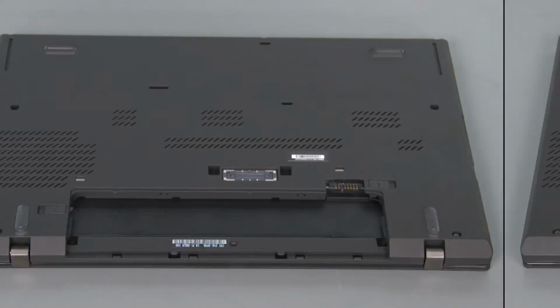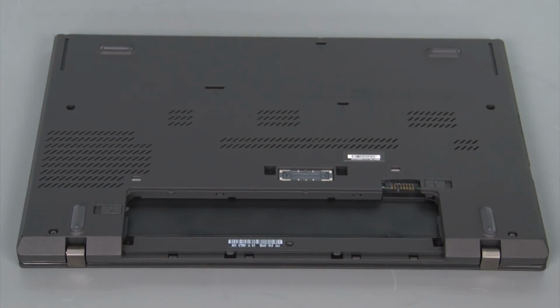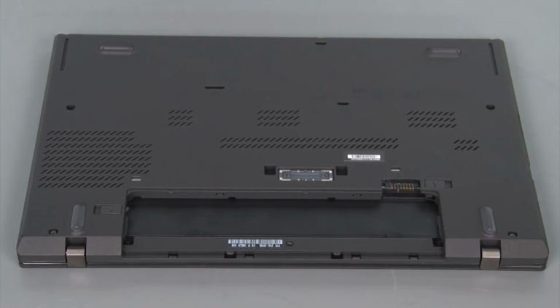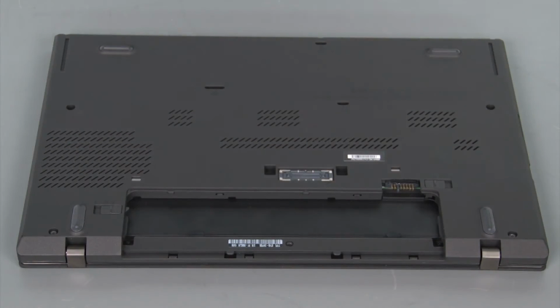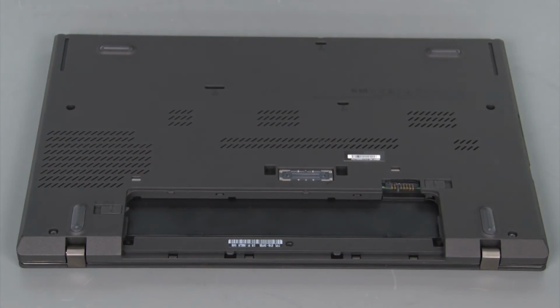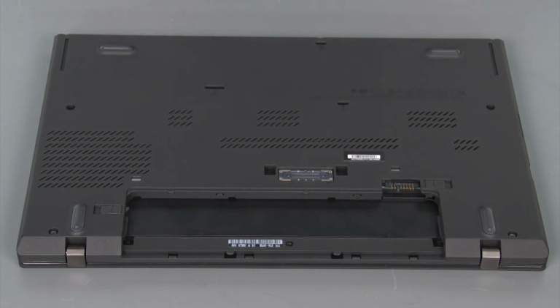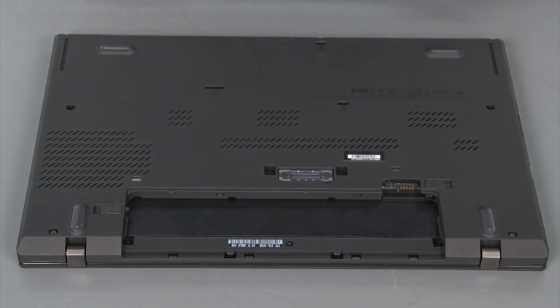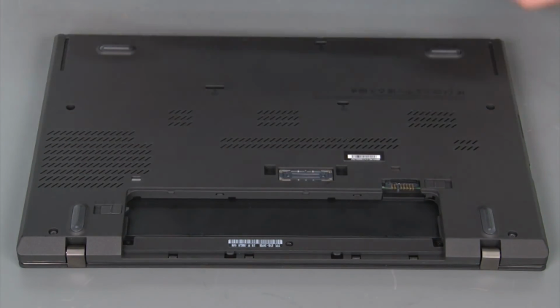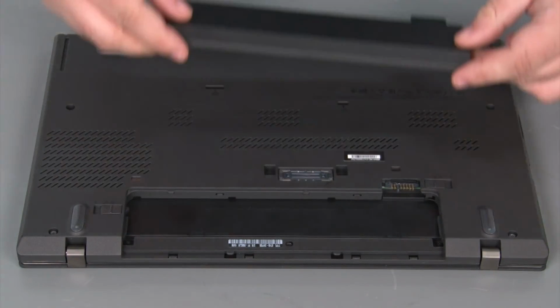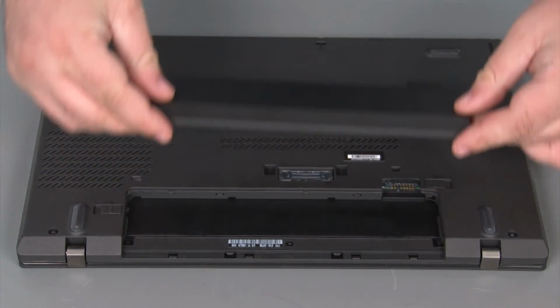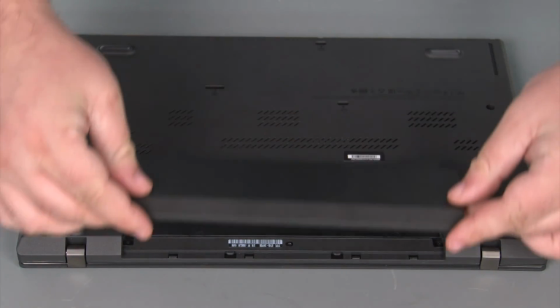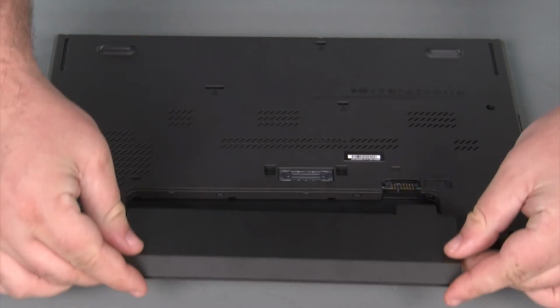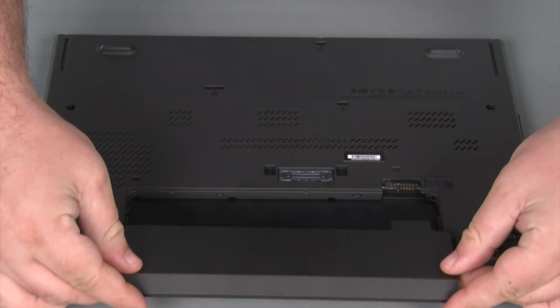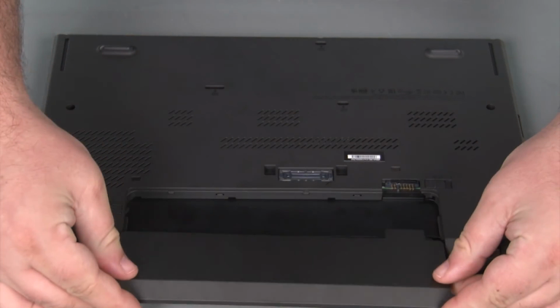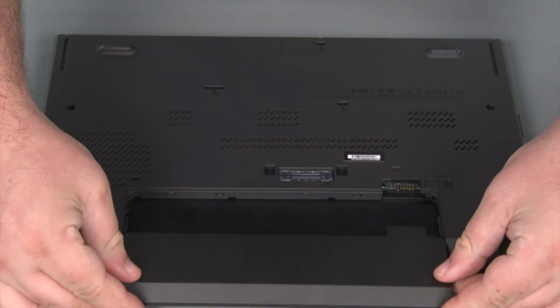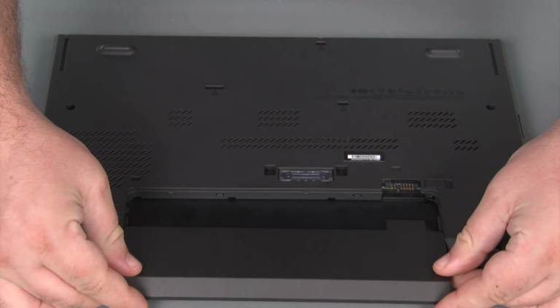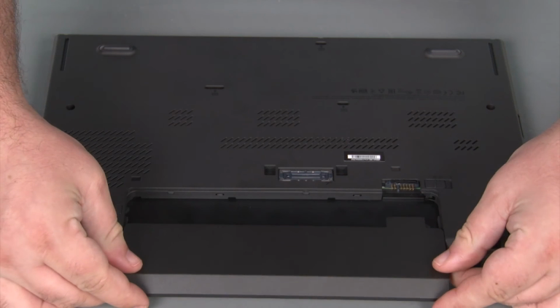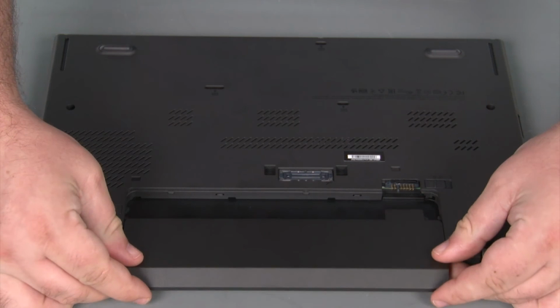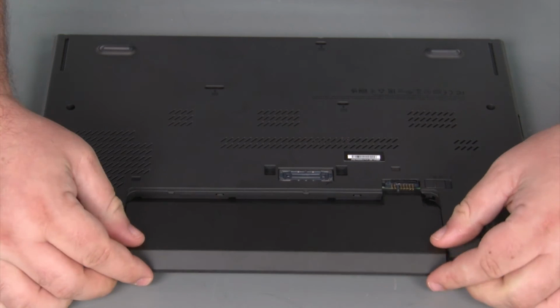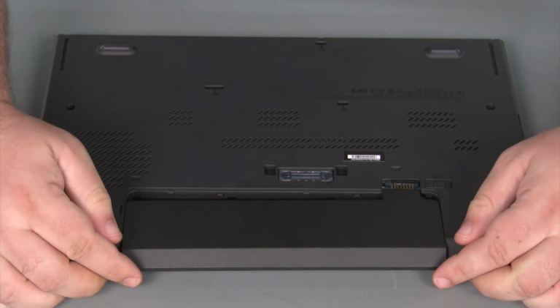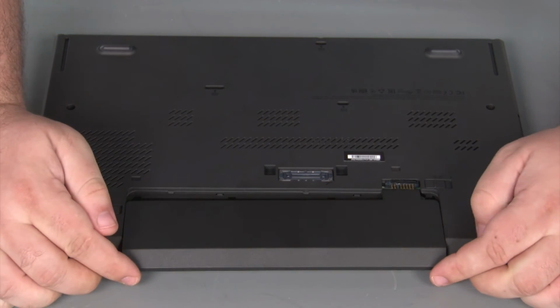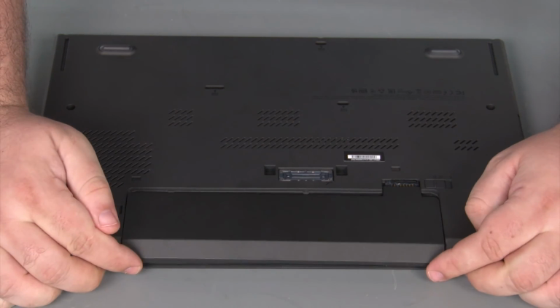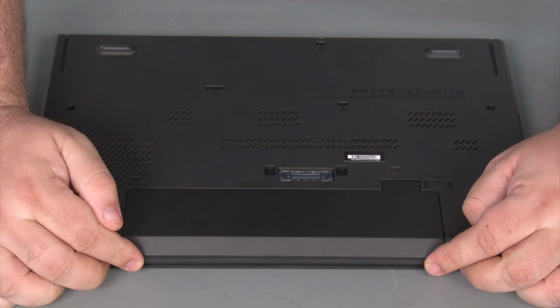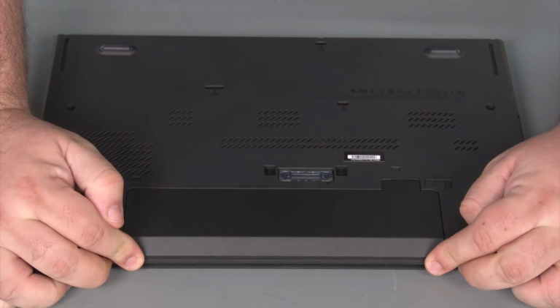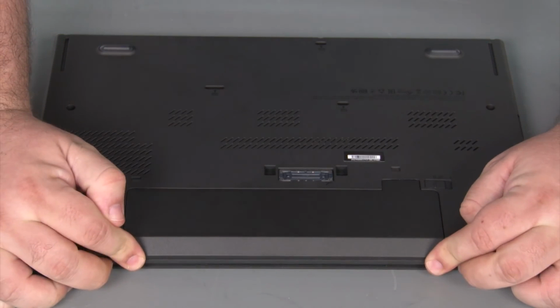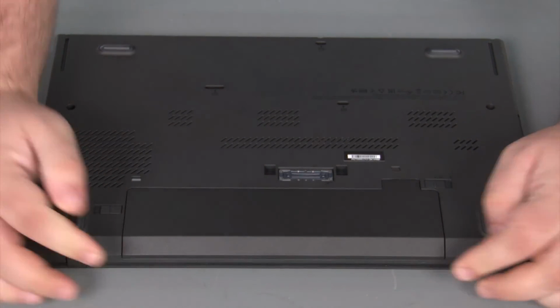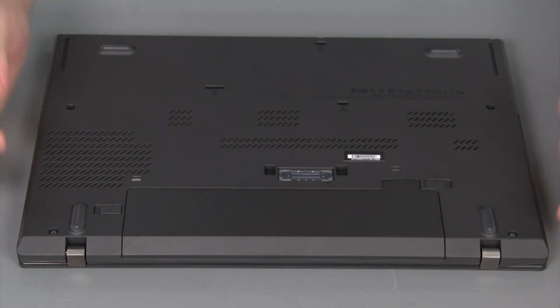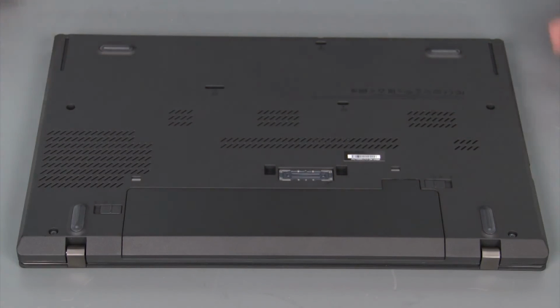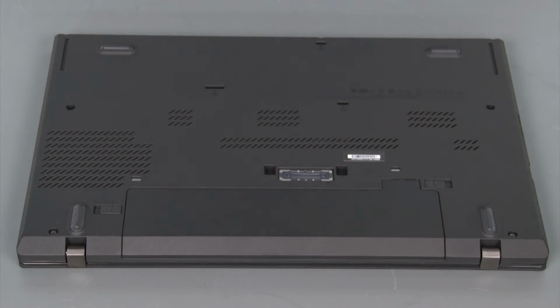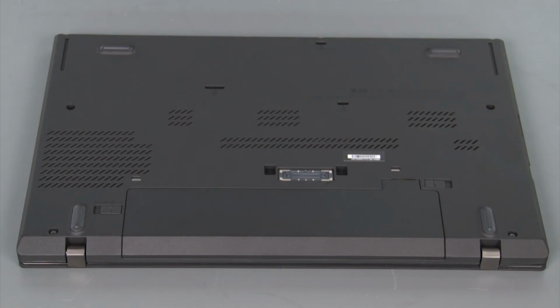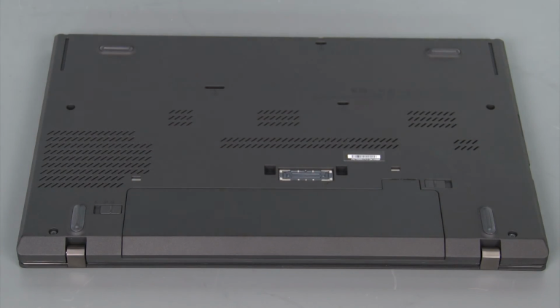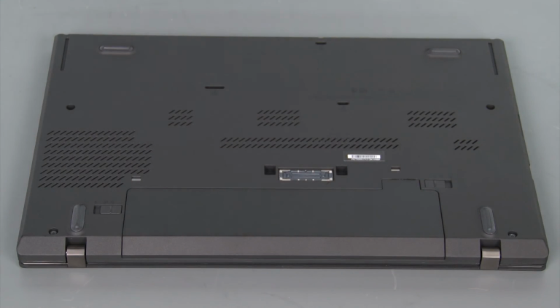Now we're going to align the battery pack with the bay and slide it in until the switch is locked into place.